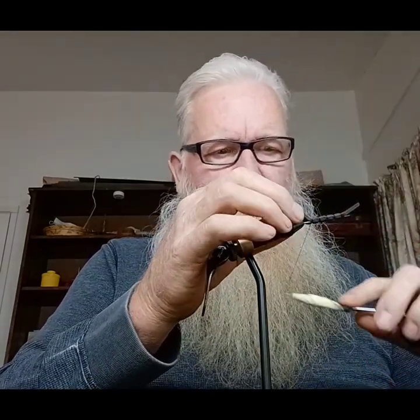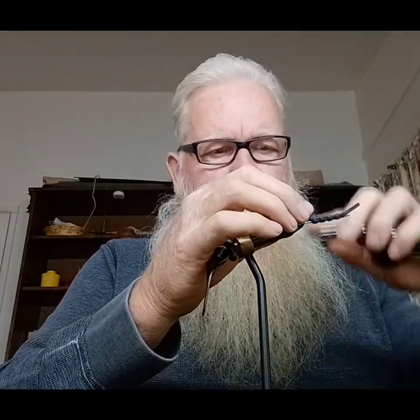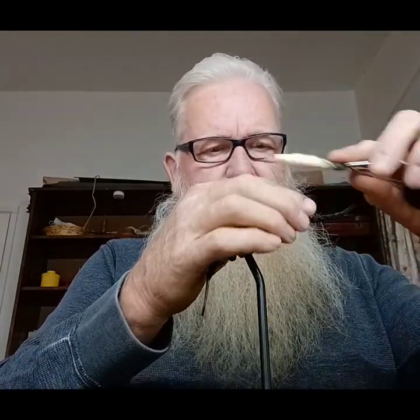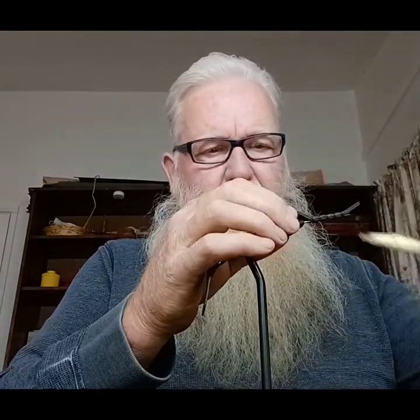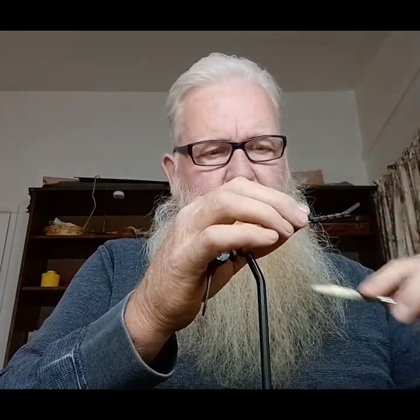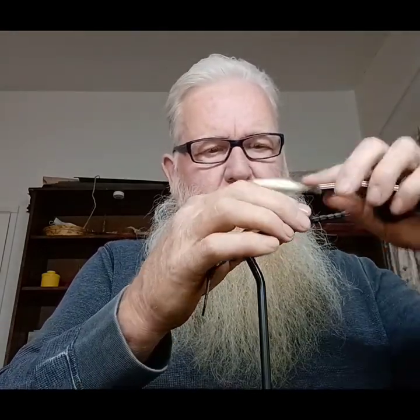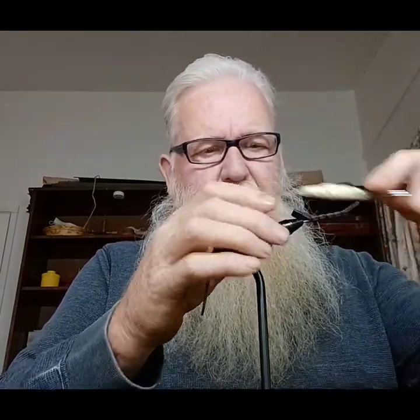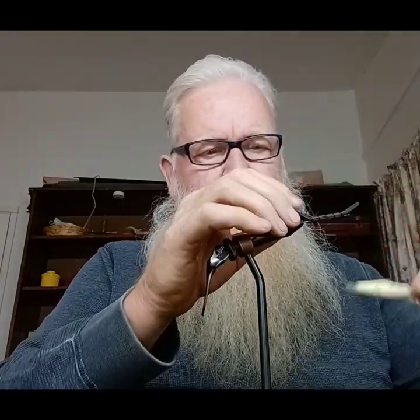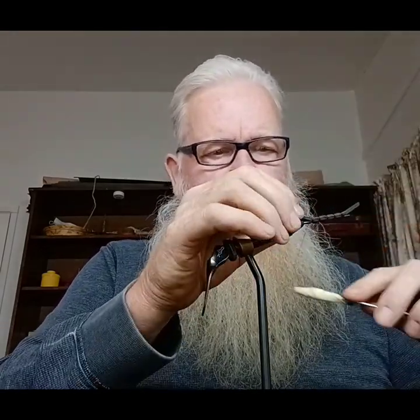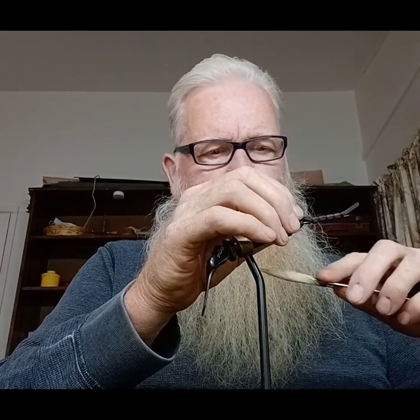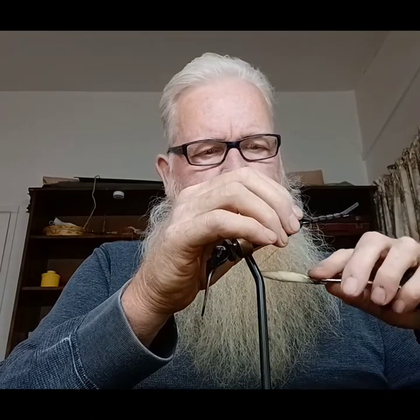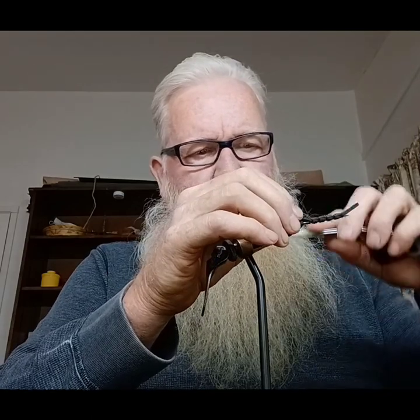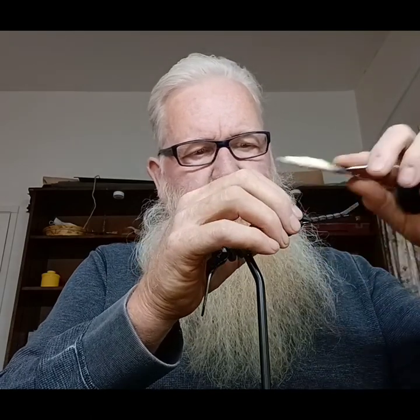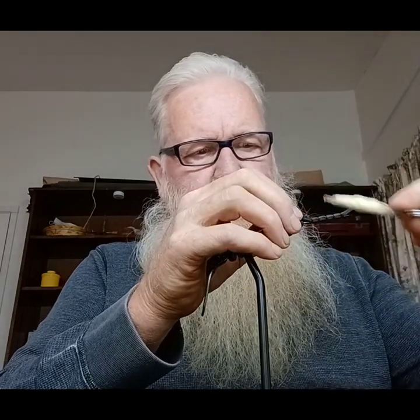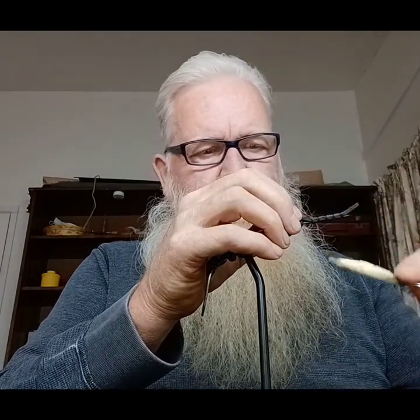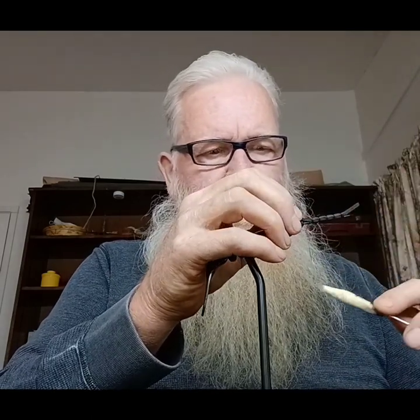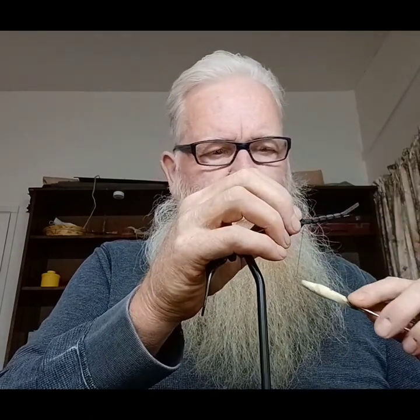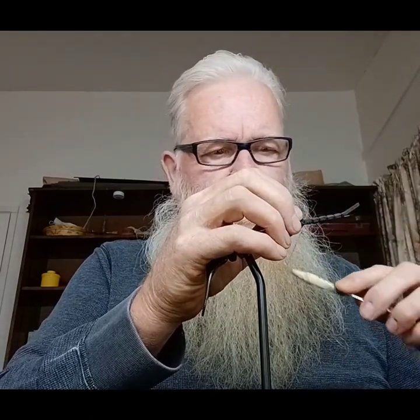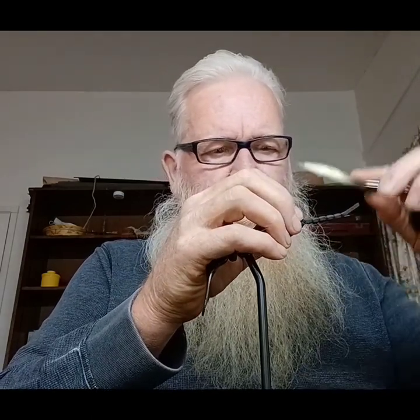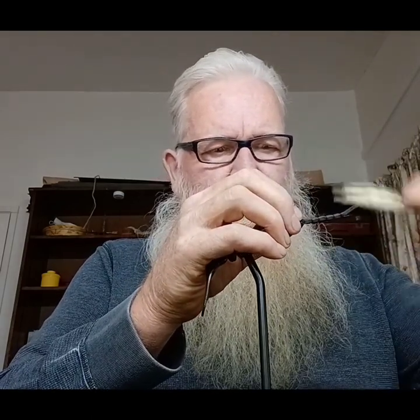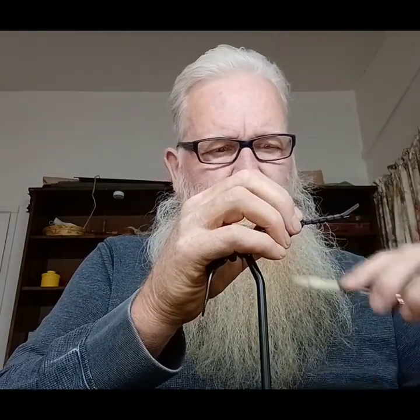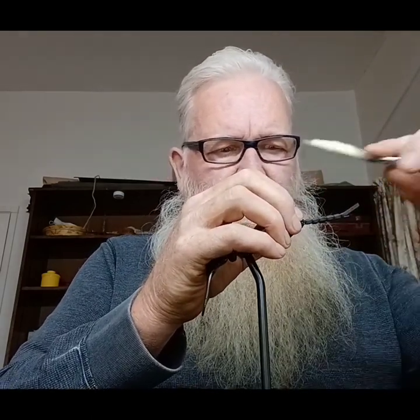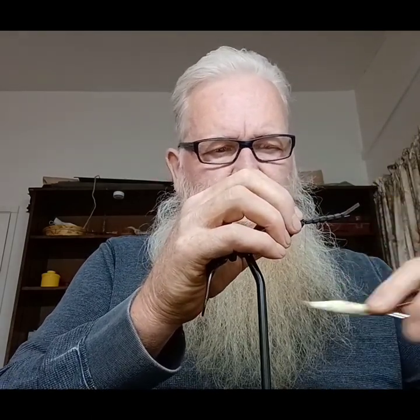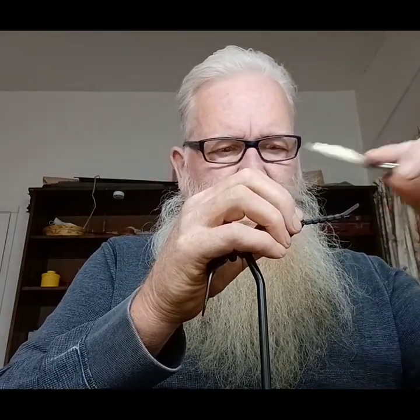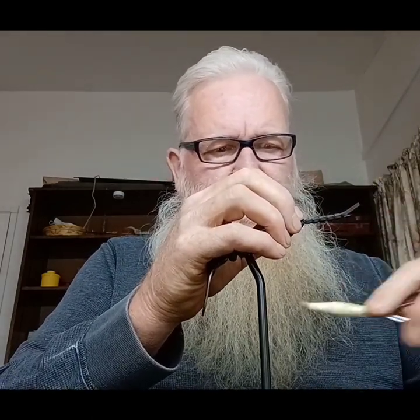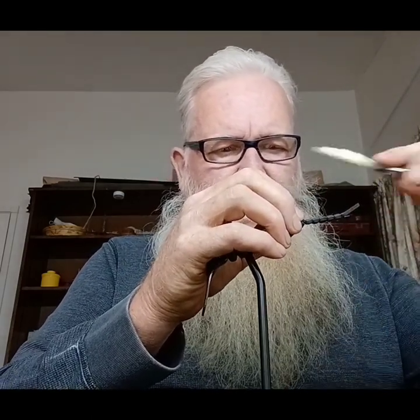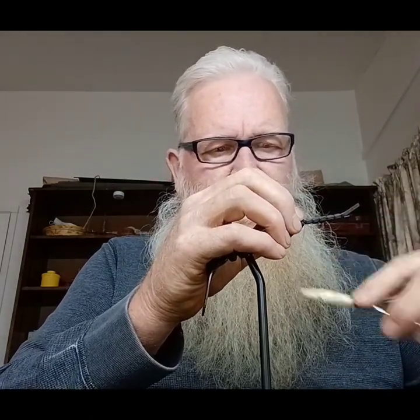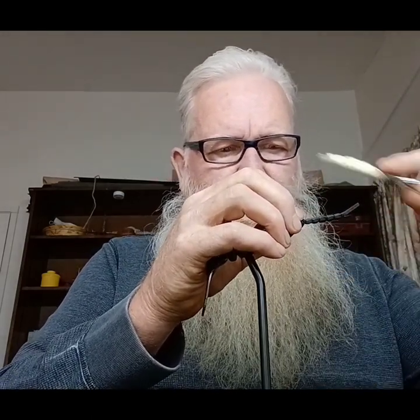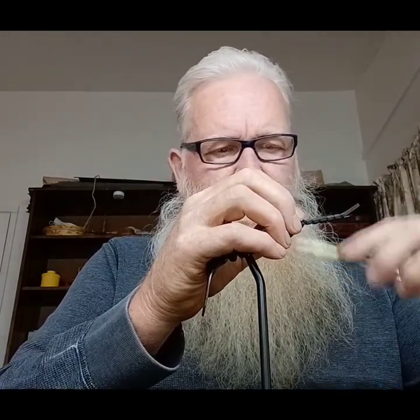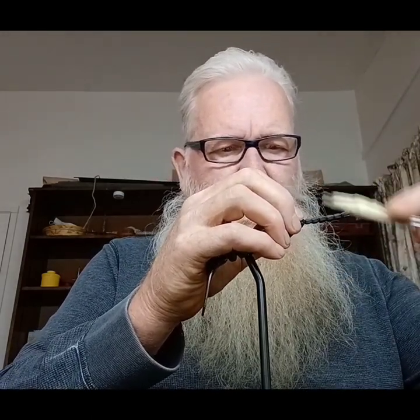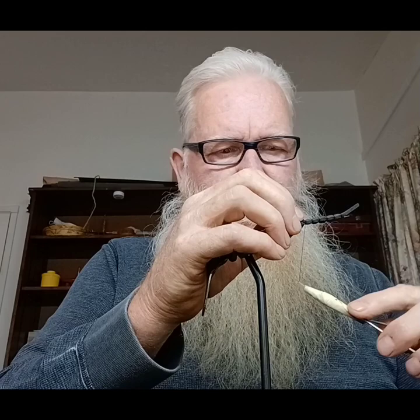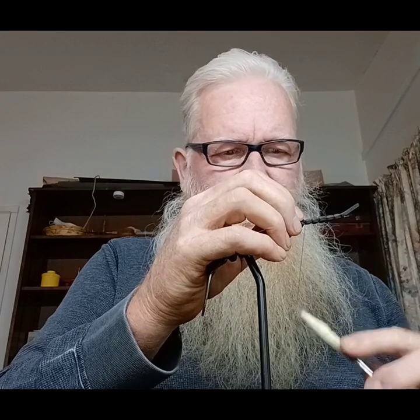I'm going to put one more on there. I don't think that'll be too big. I'm going to tie that off. Good.